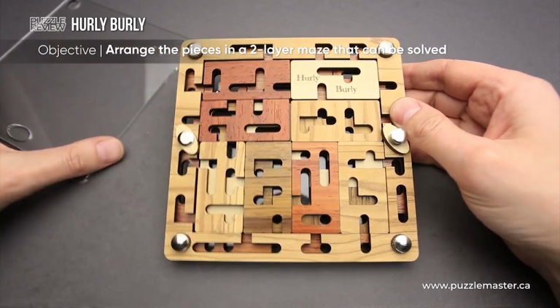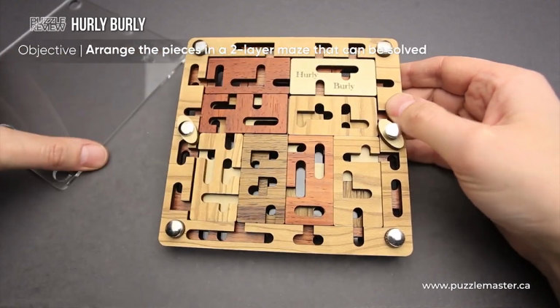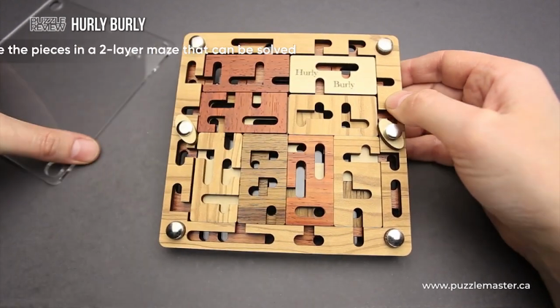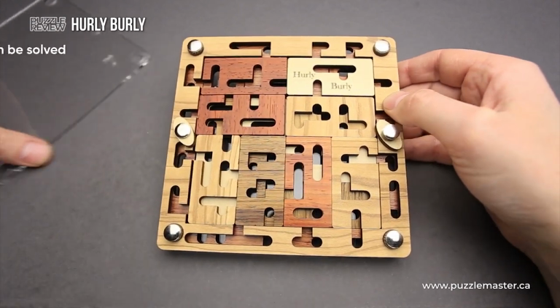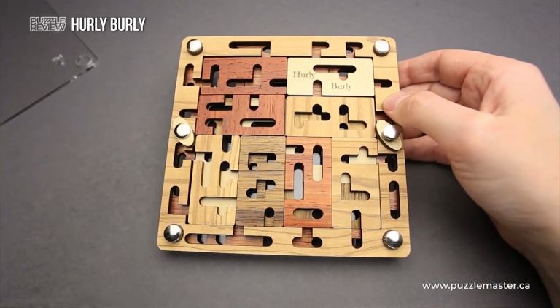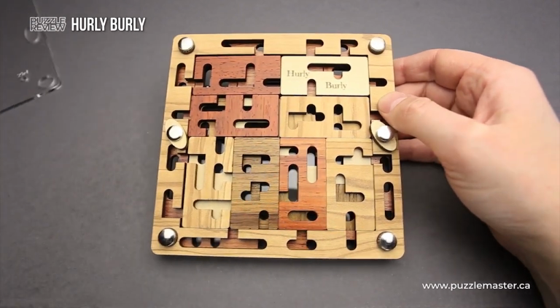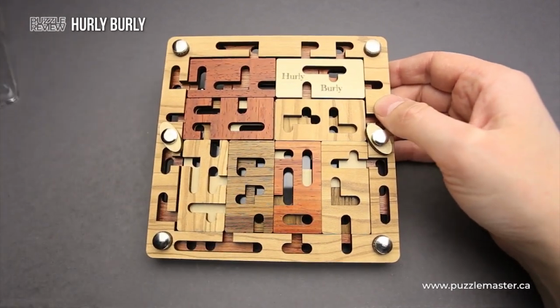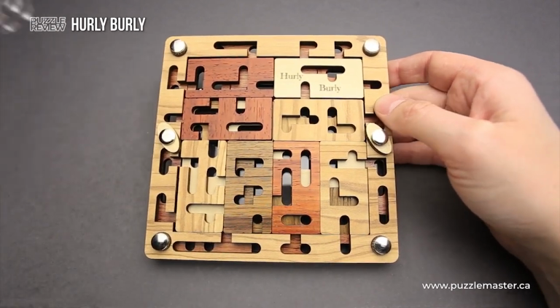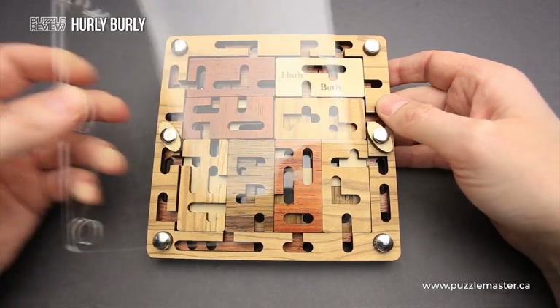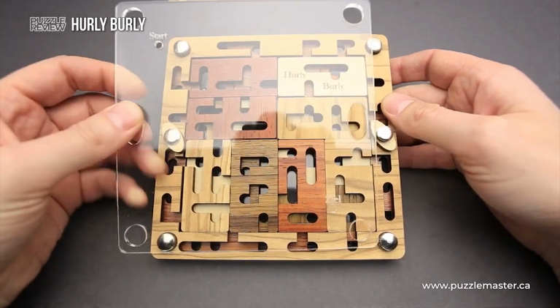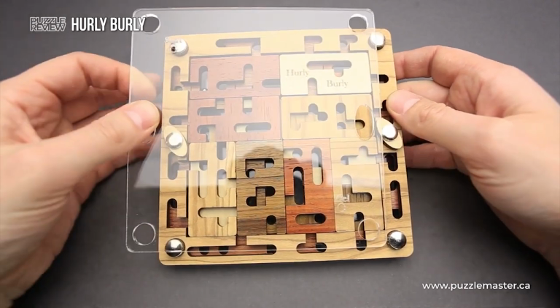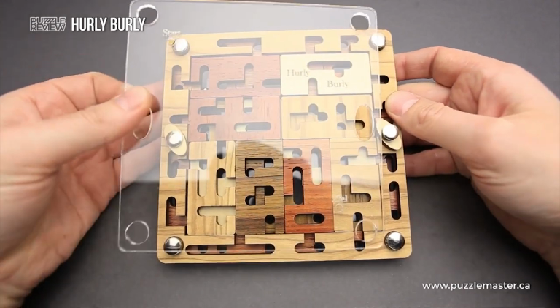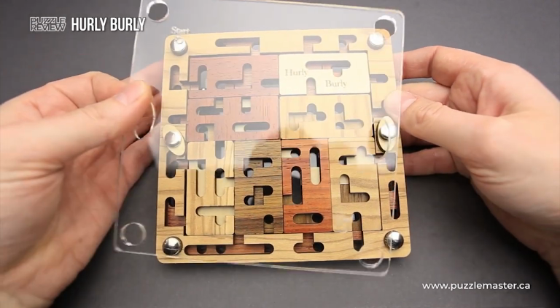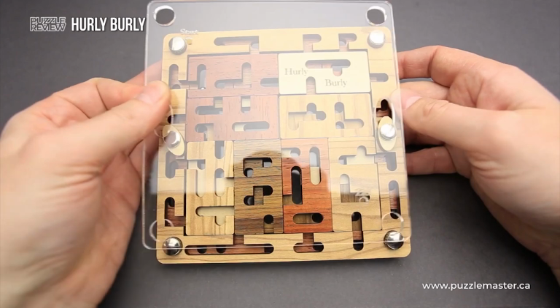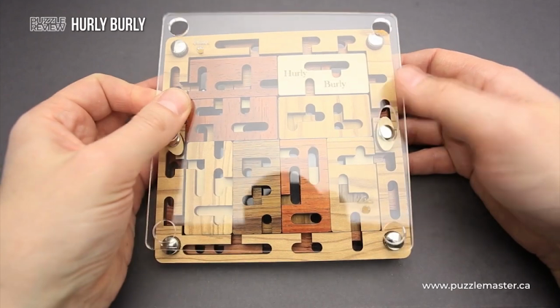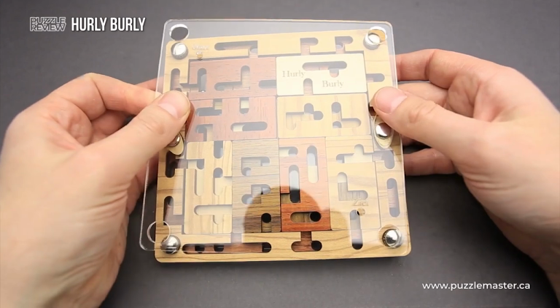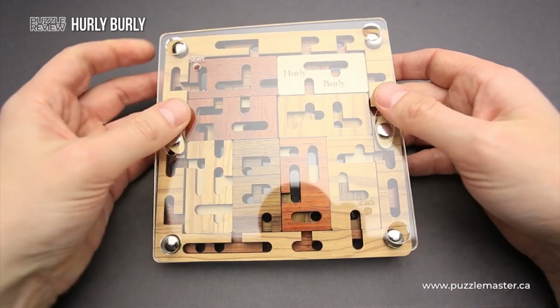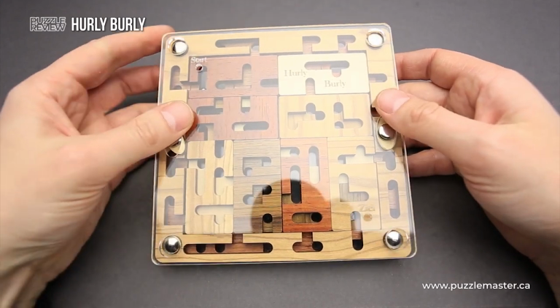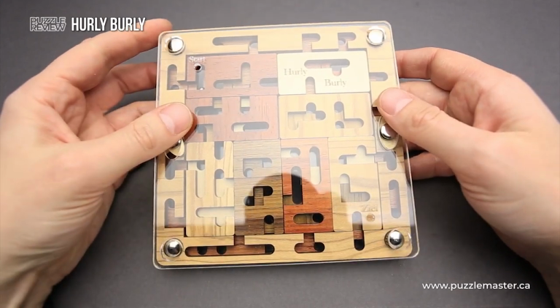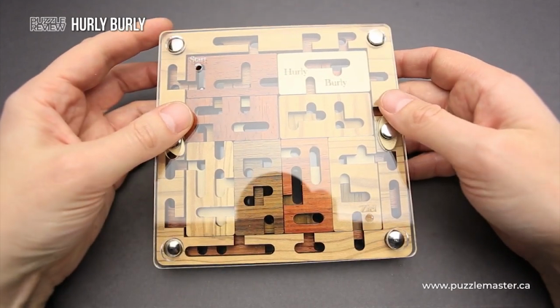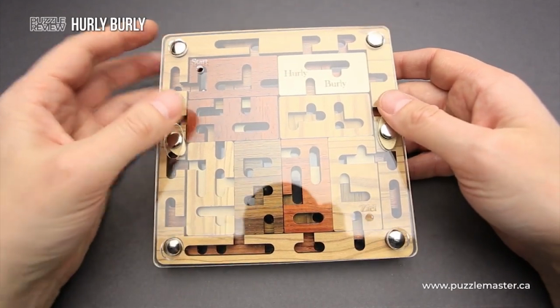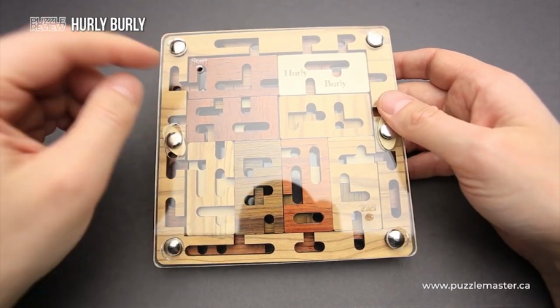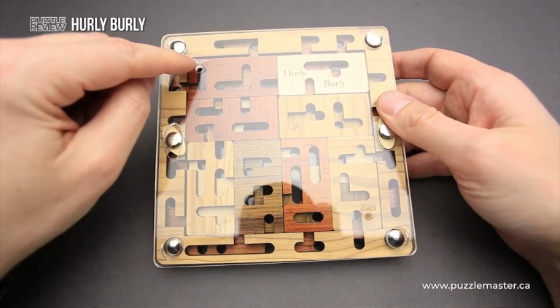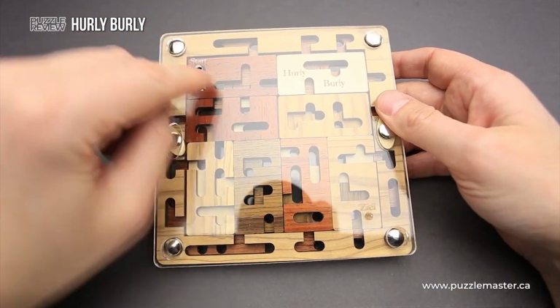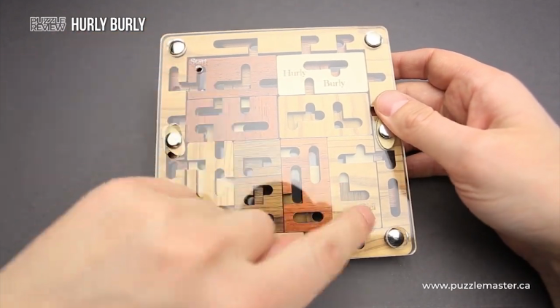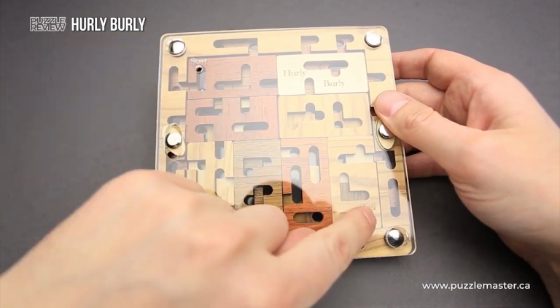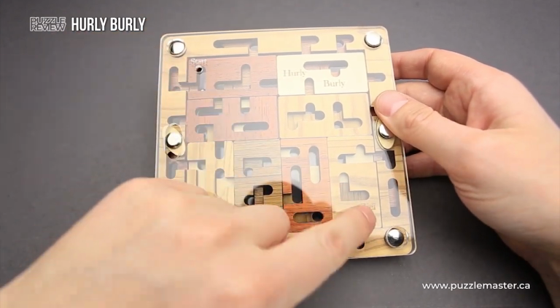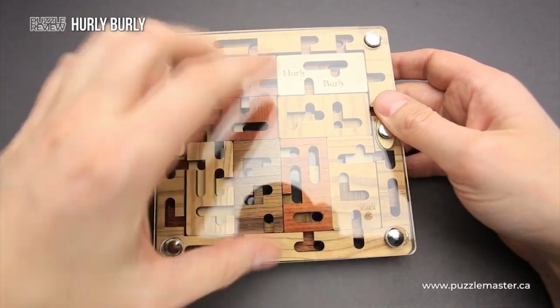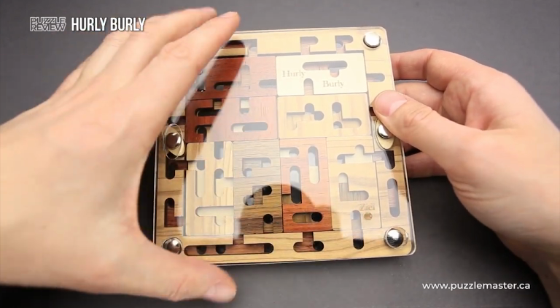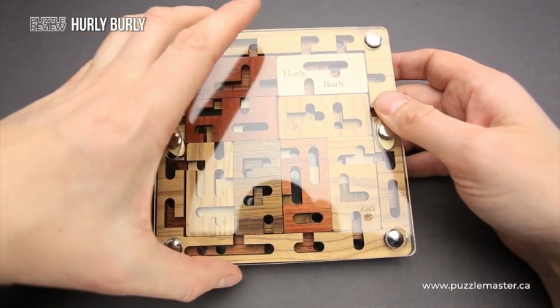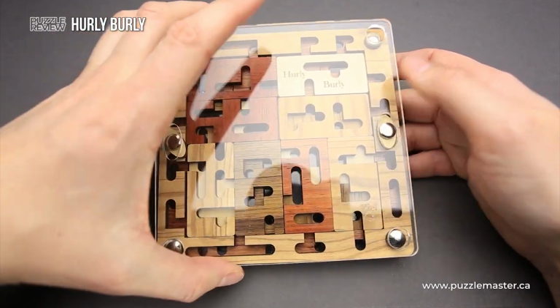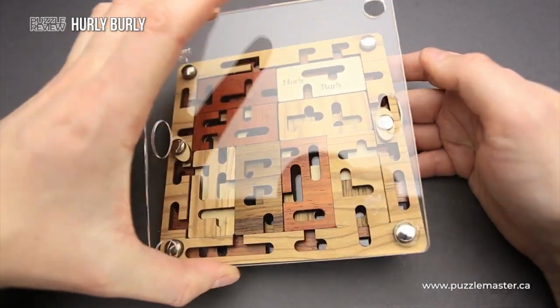As you can see, you can remove the acrylic piece that covers the puzzle. It has start and finish marks on it.